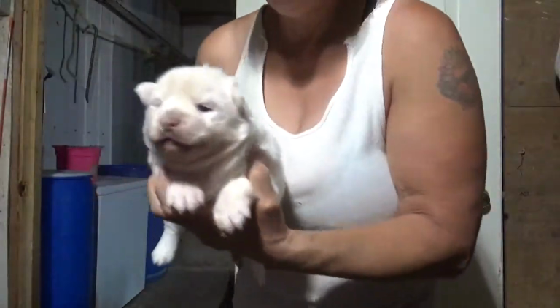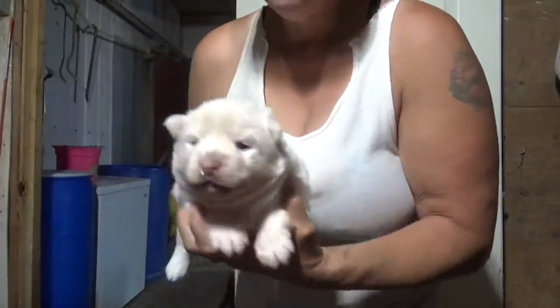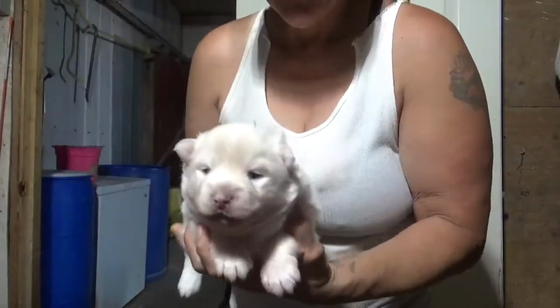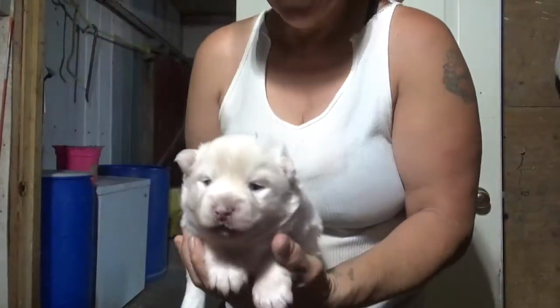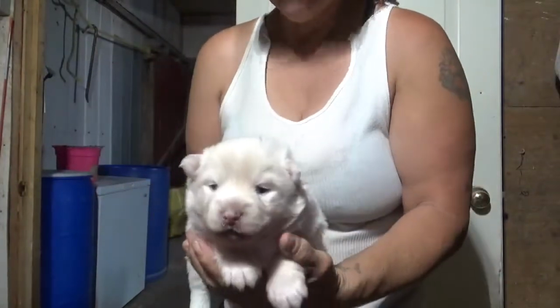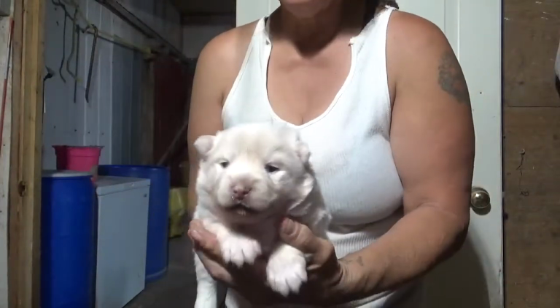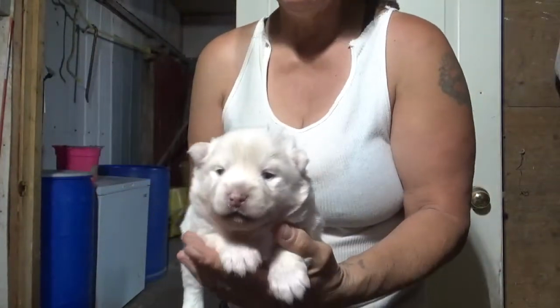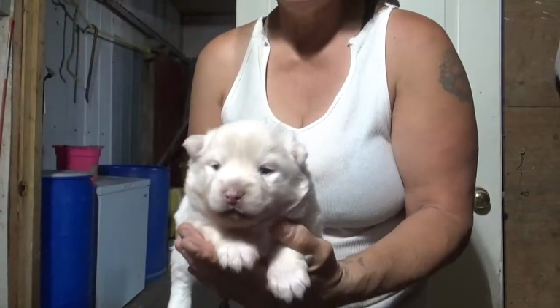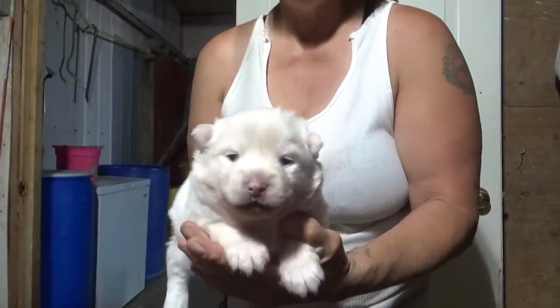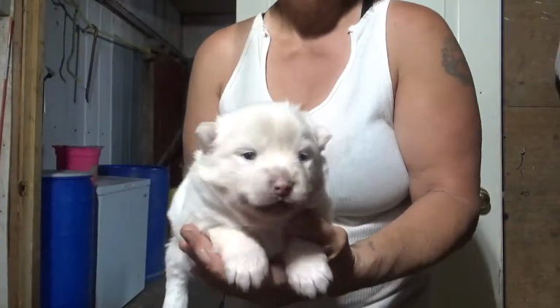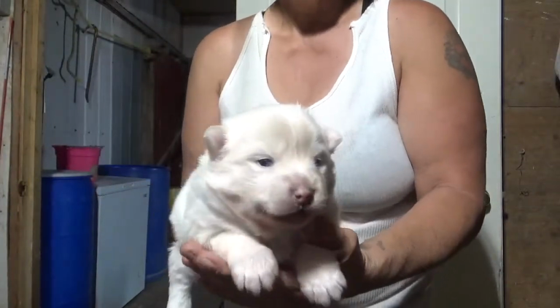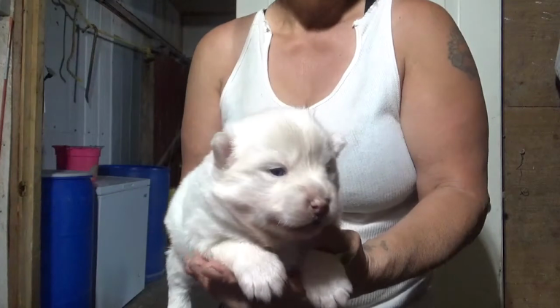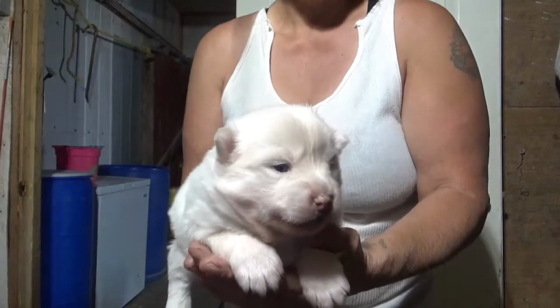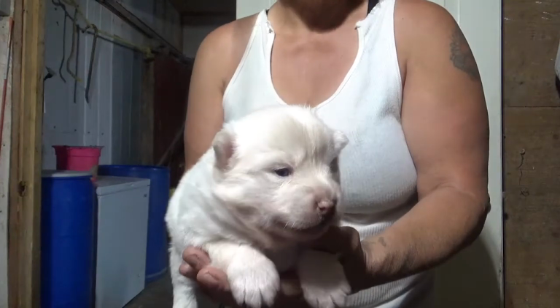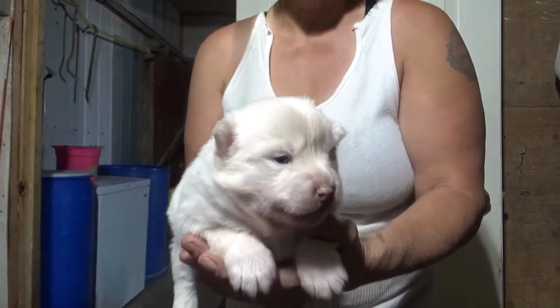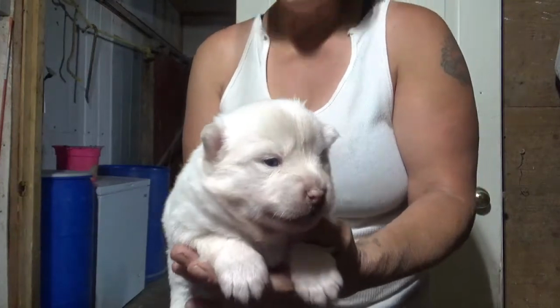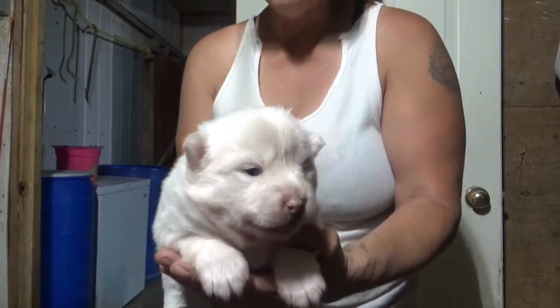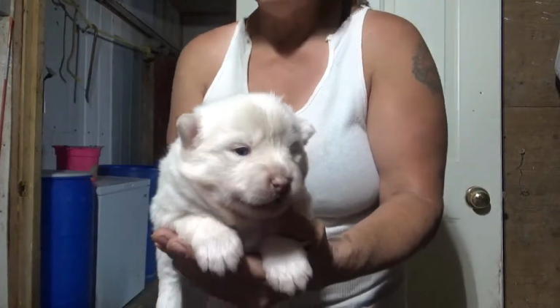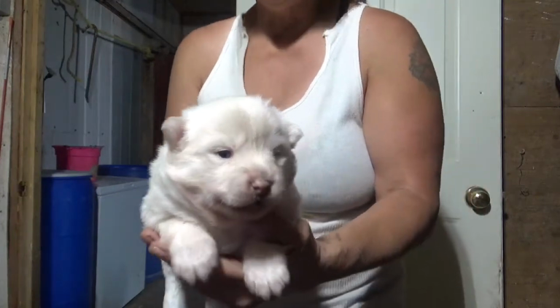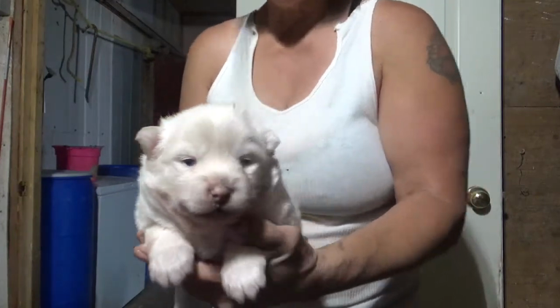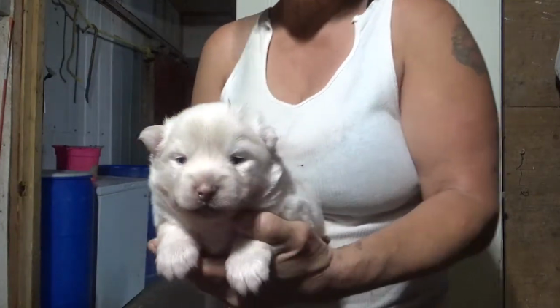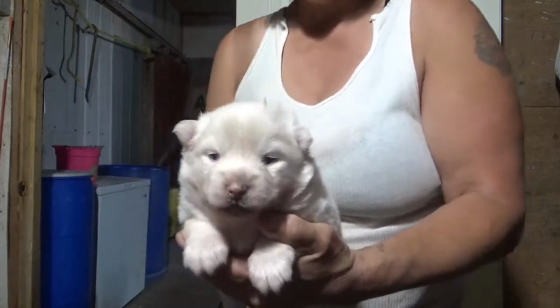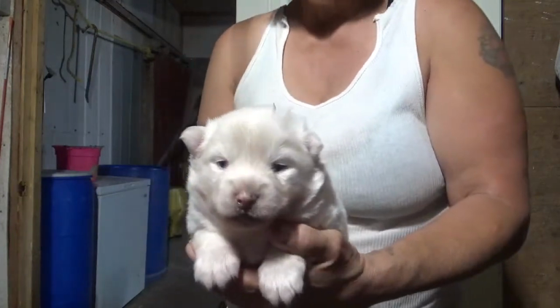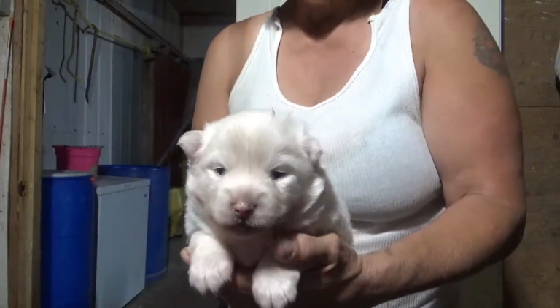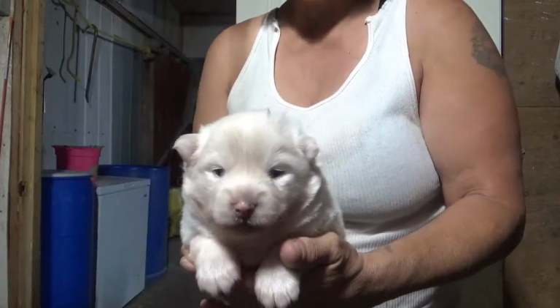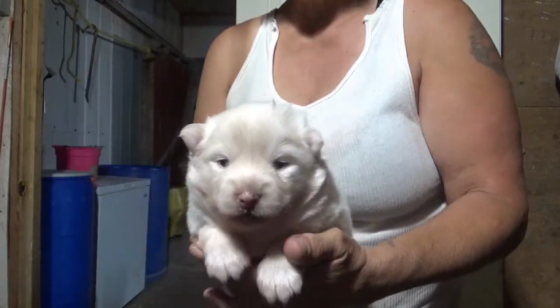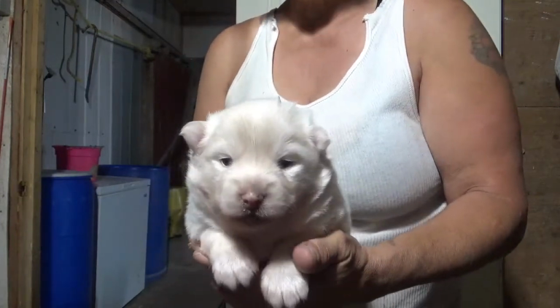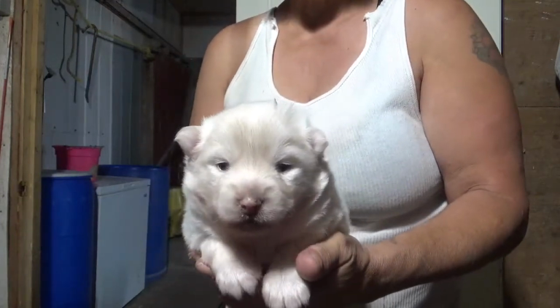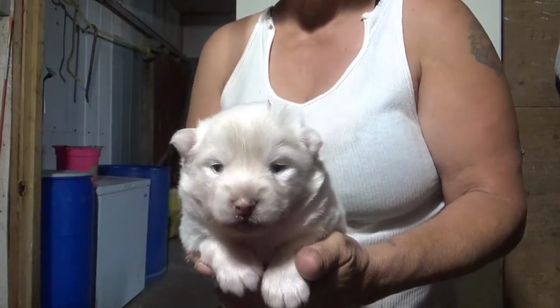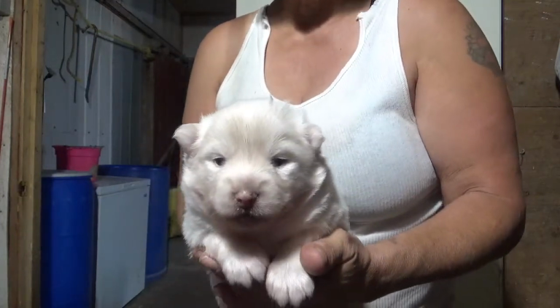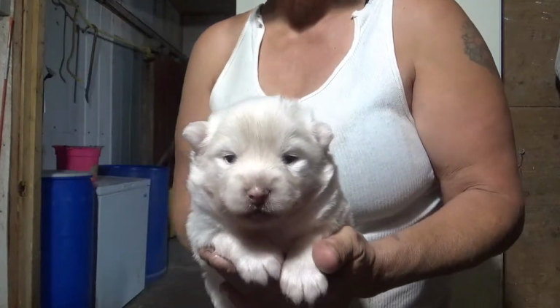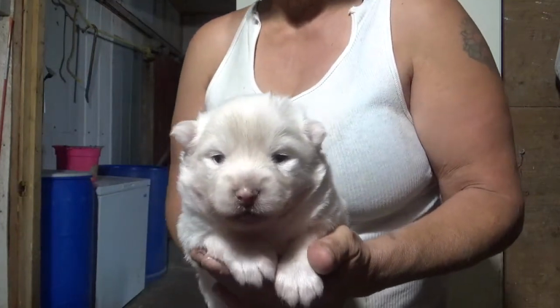This is a little male and he has bright ocean blue eyes. He's available for family adoption.